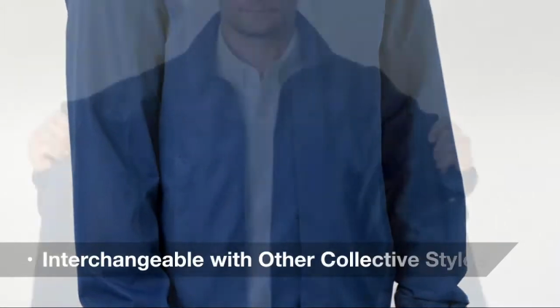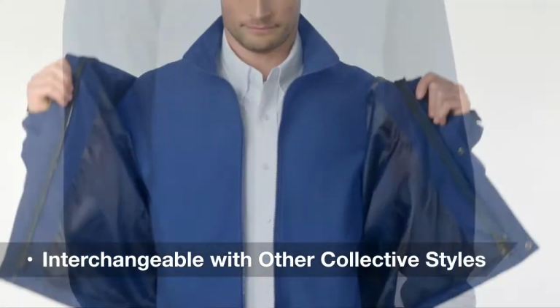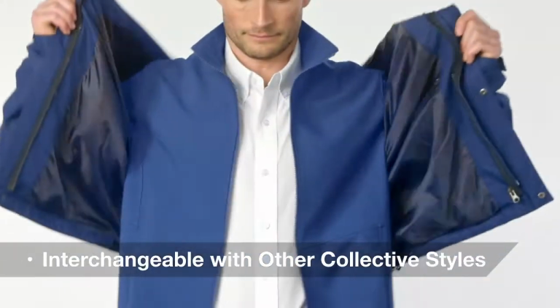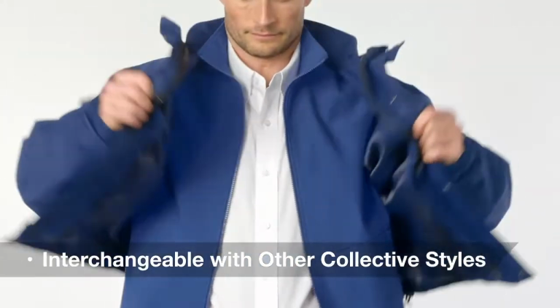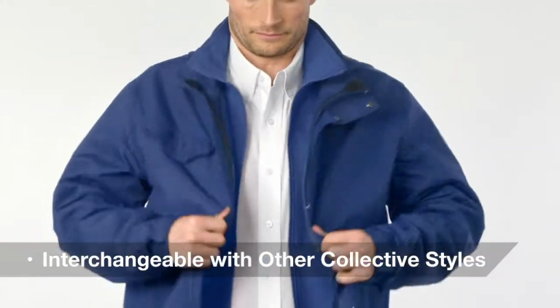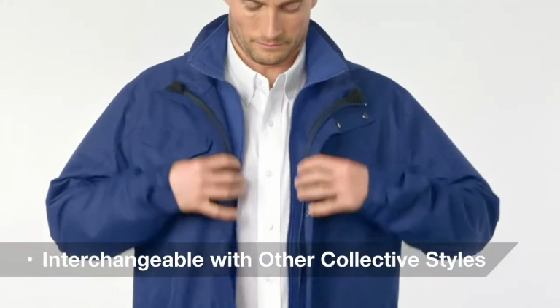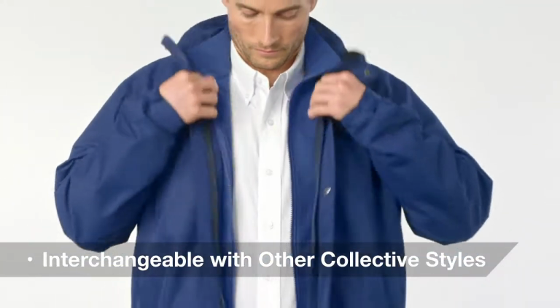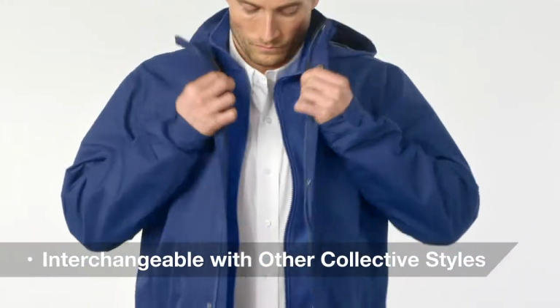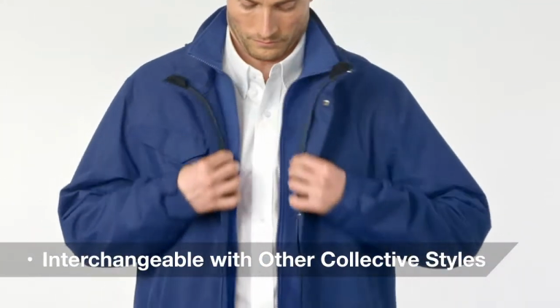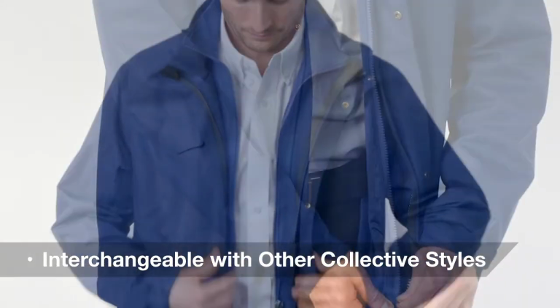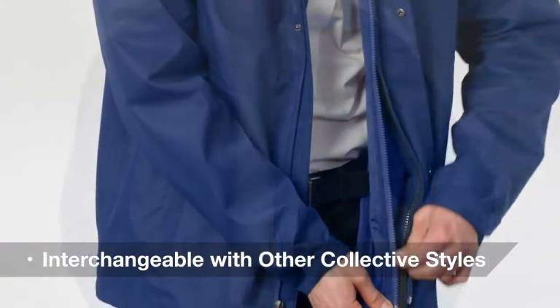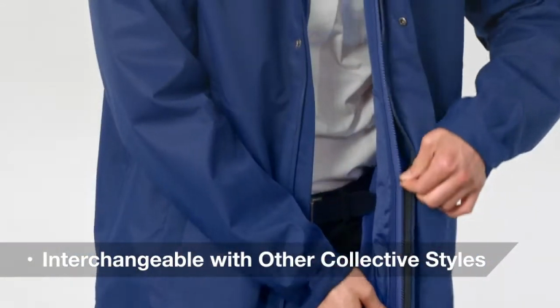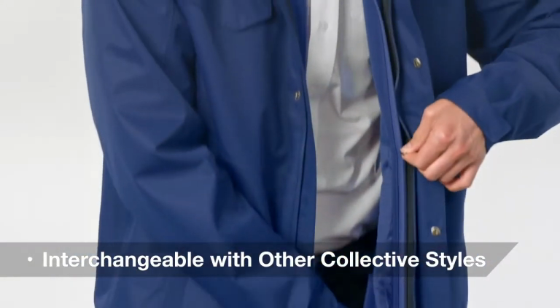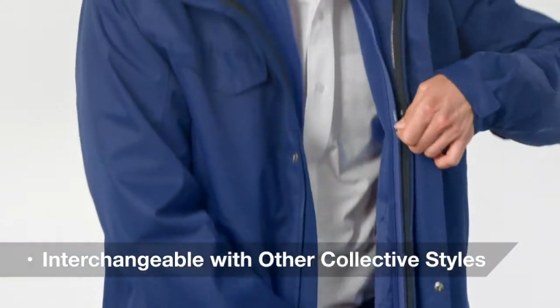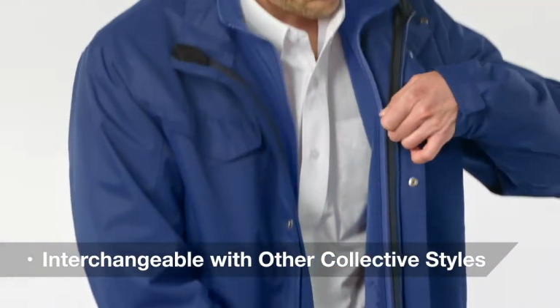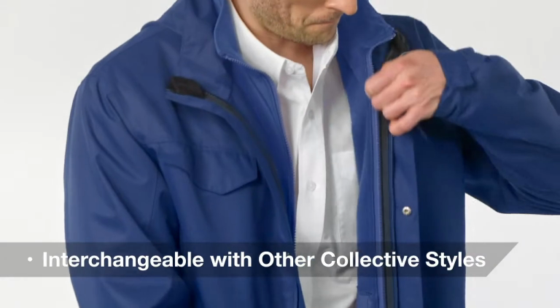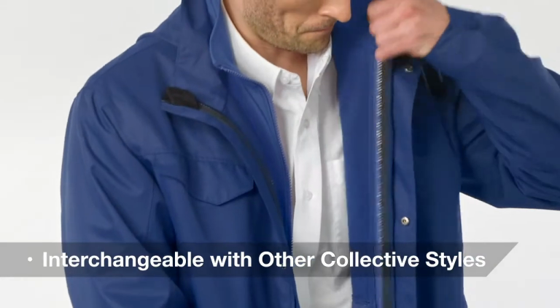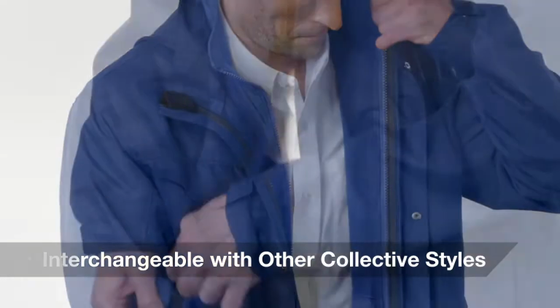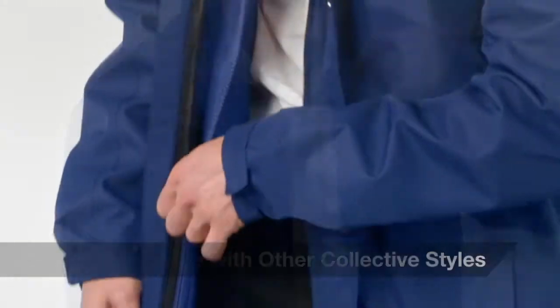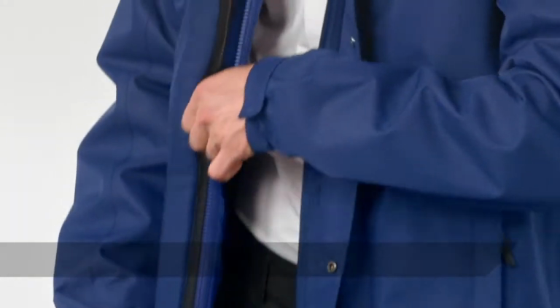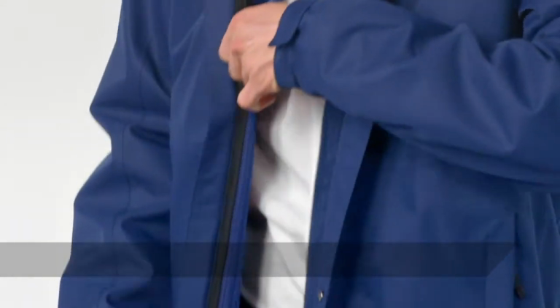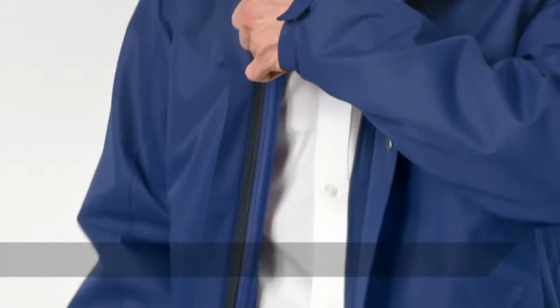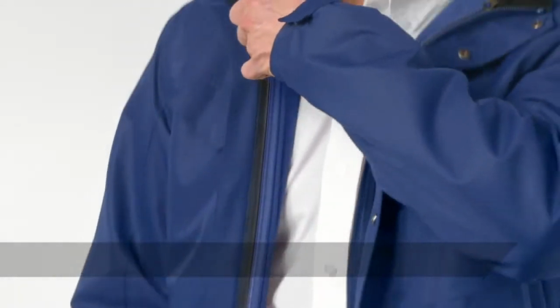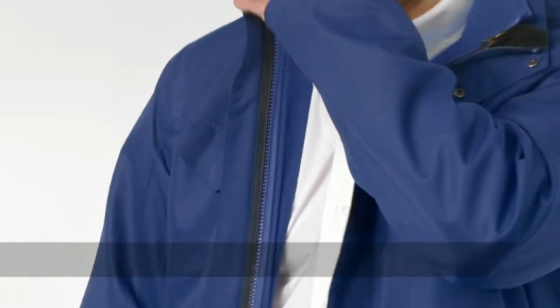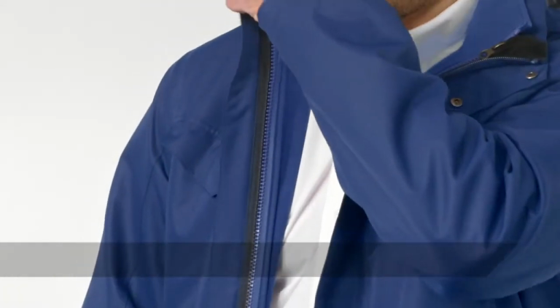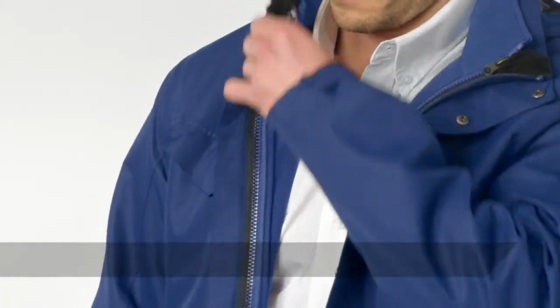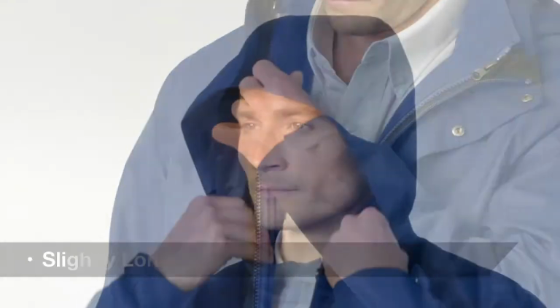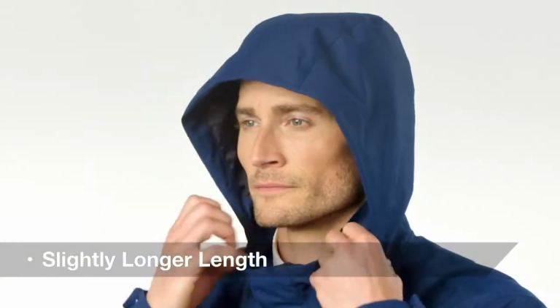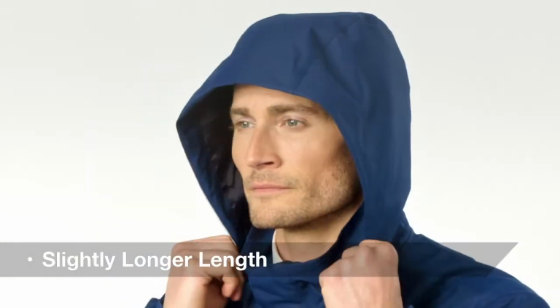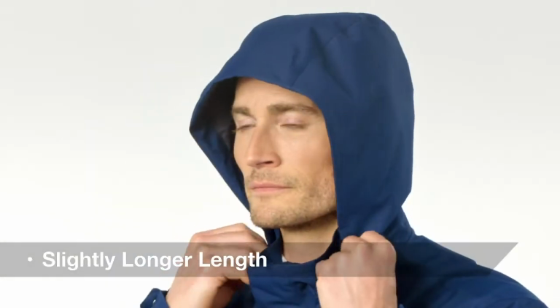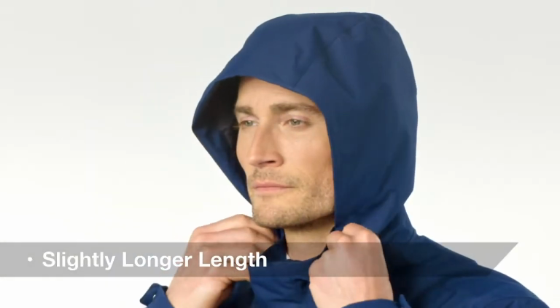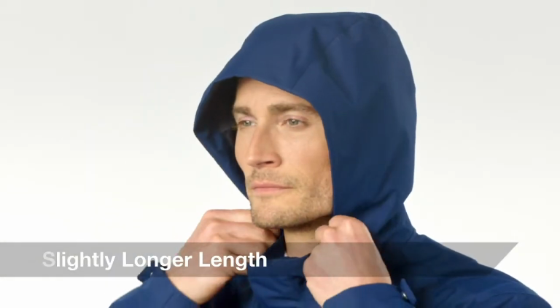For complete adaptability, other collective styles can be zipped and secured into this weatherproof outer layer. It also features a slightly longer length.